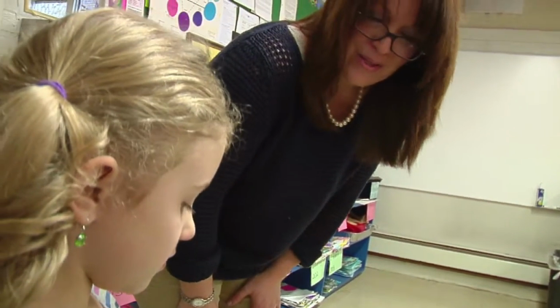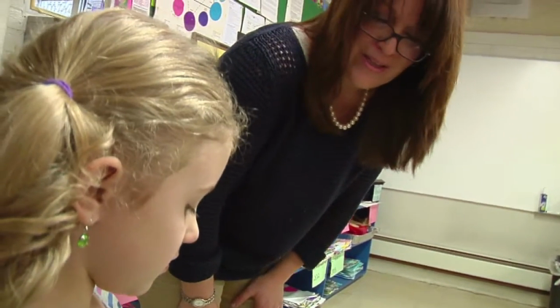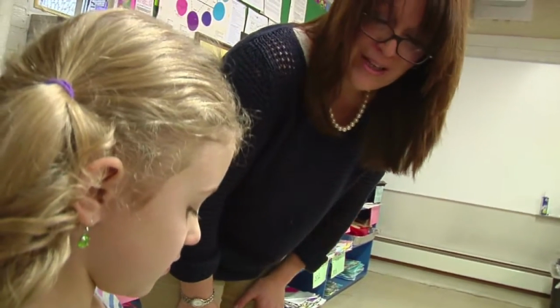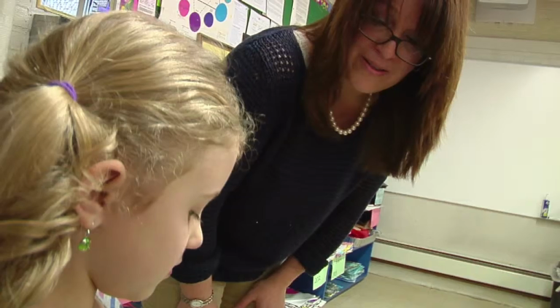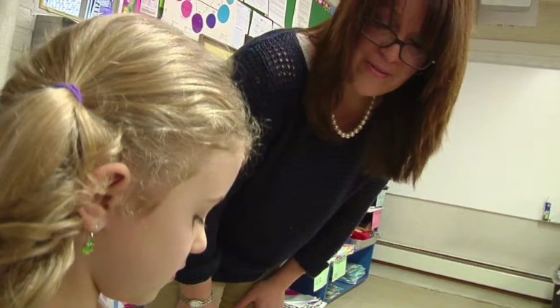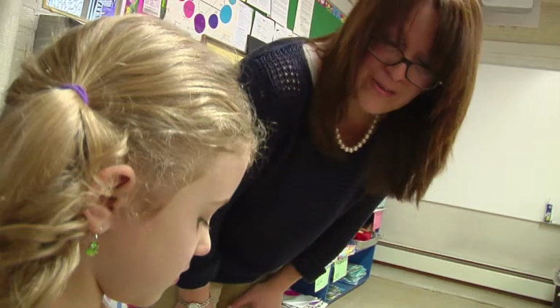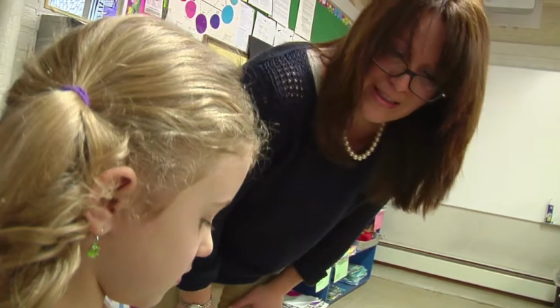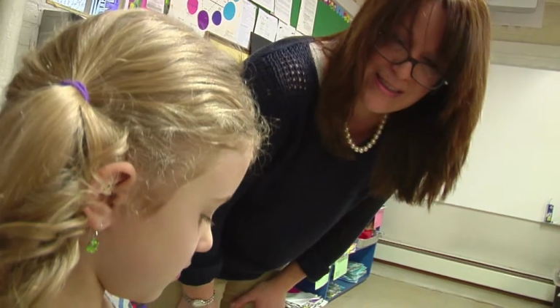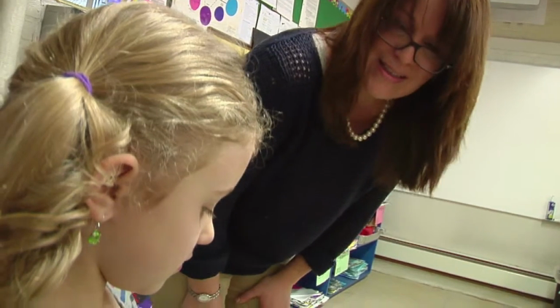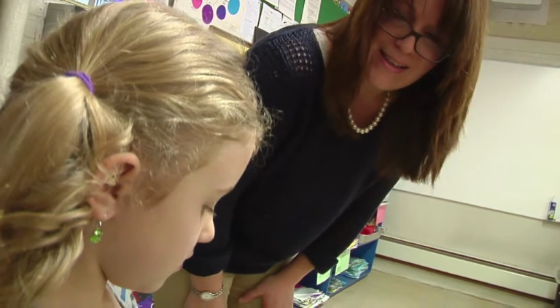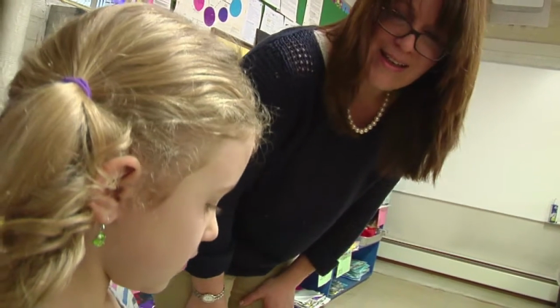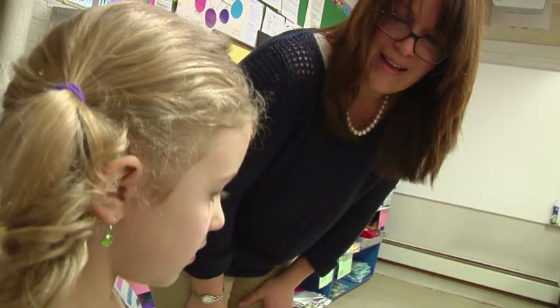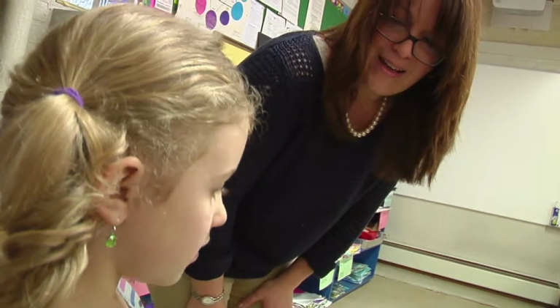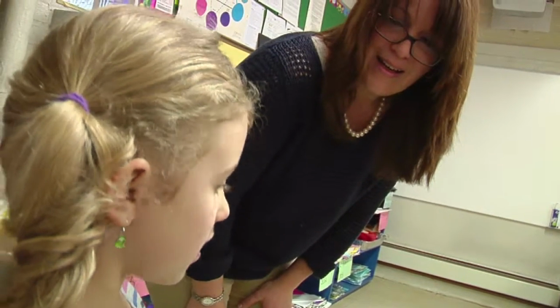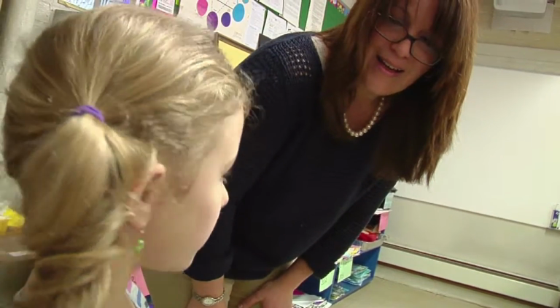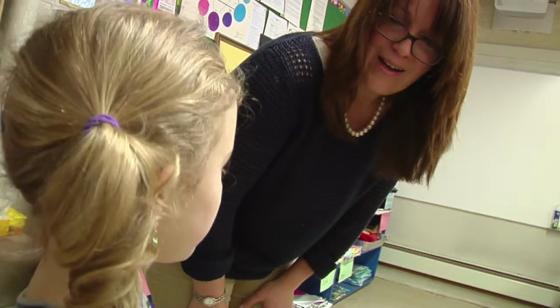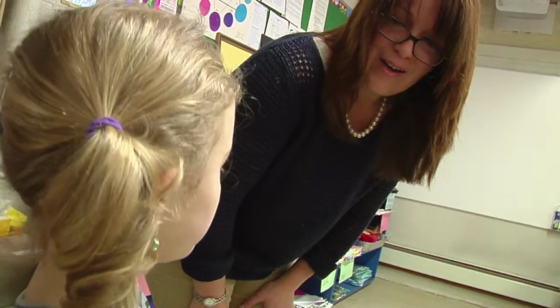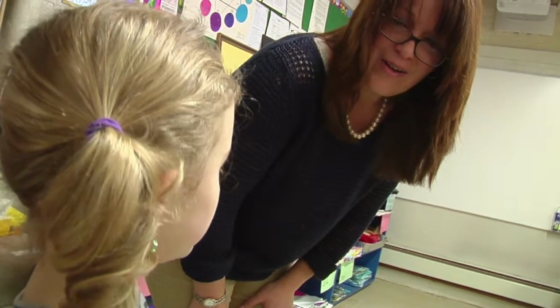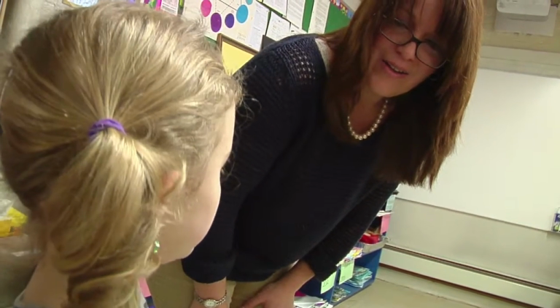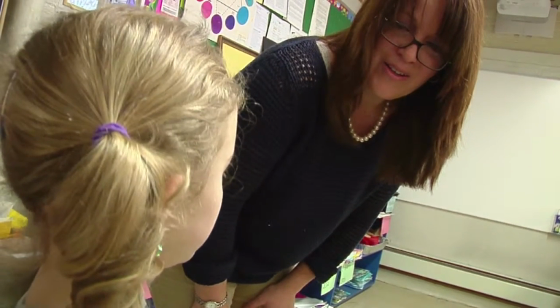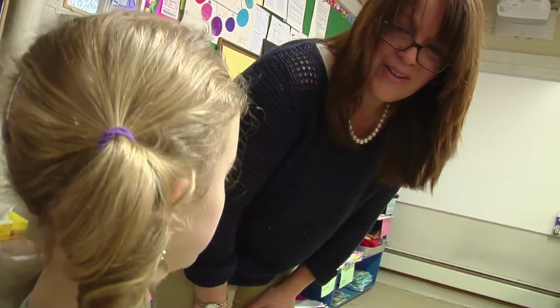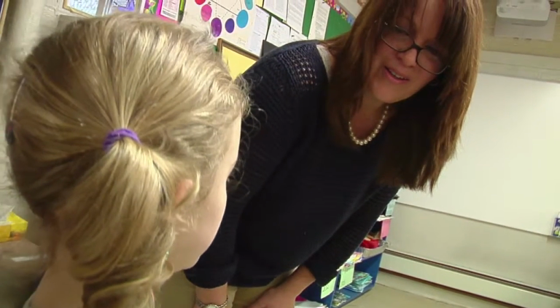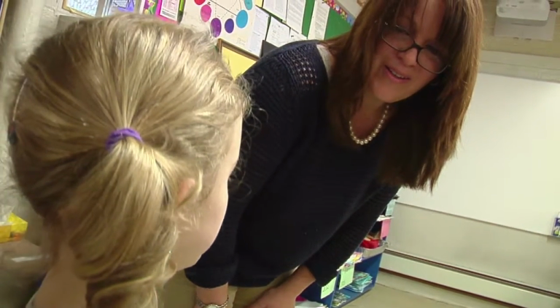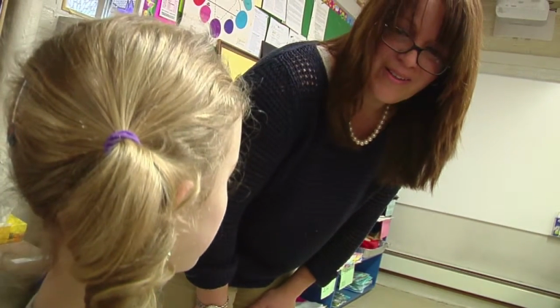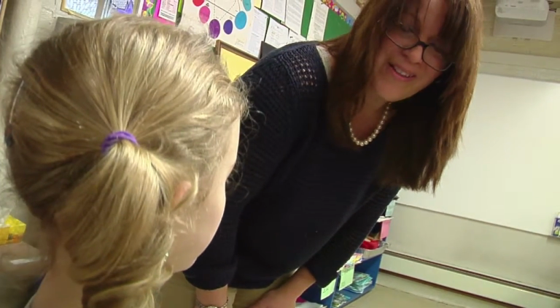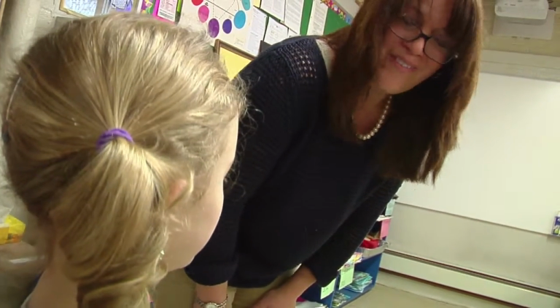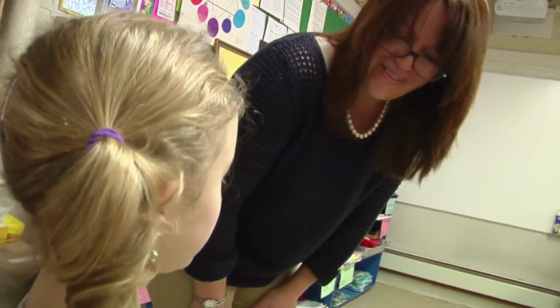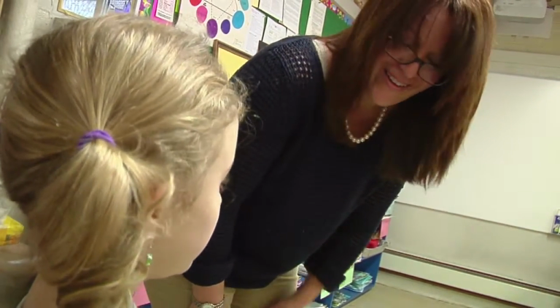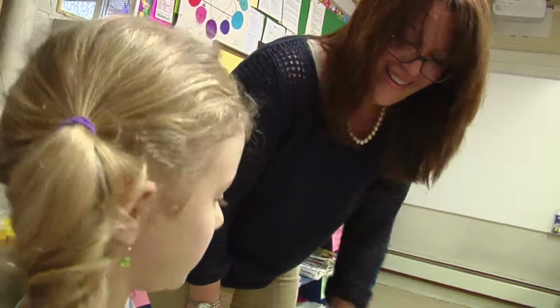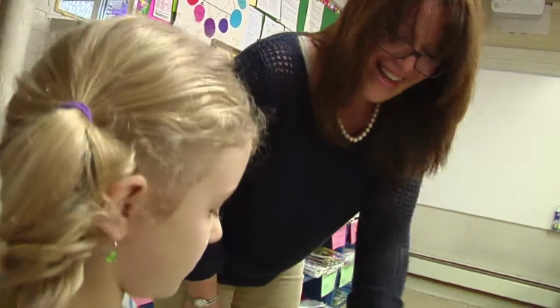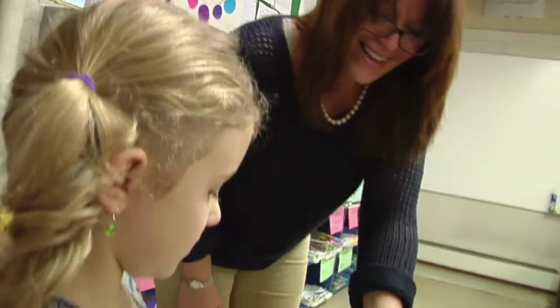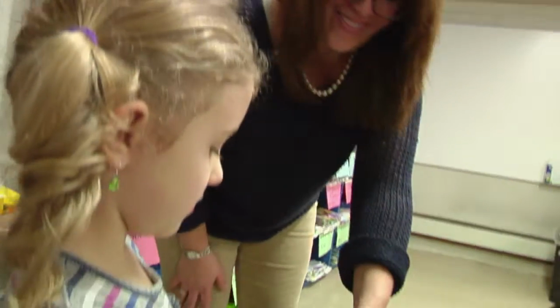Can you say a full sentence? I crumpled the paper. Very good. Thank you.